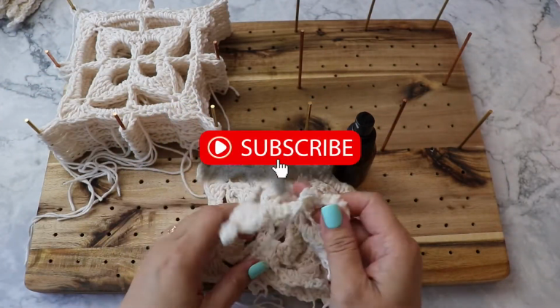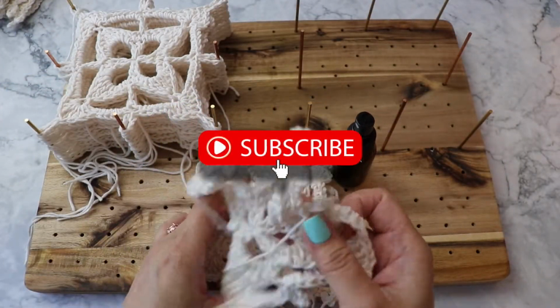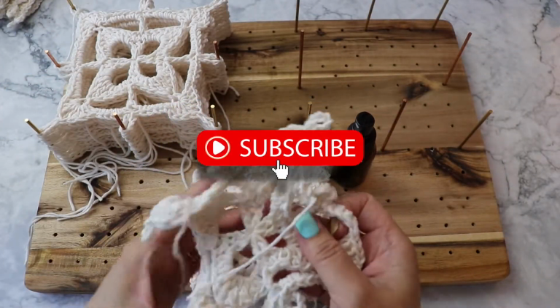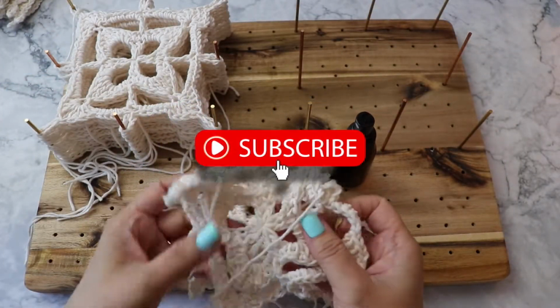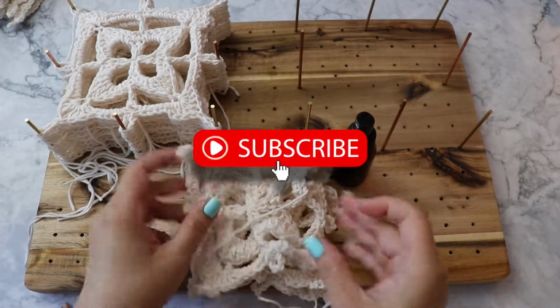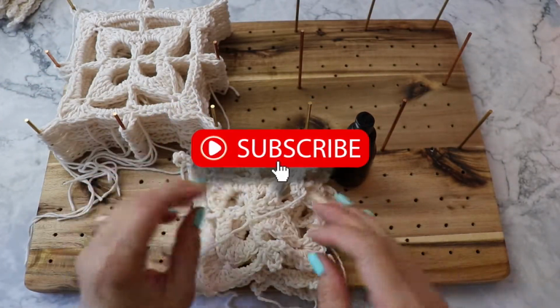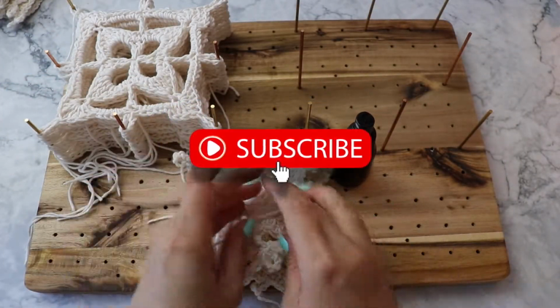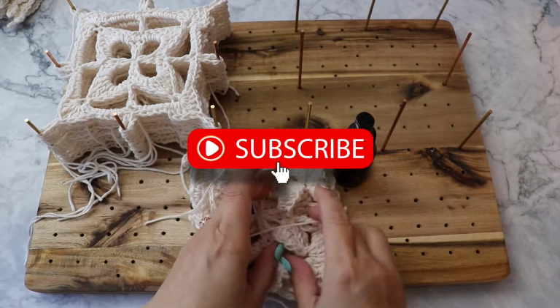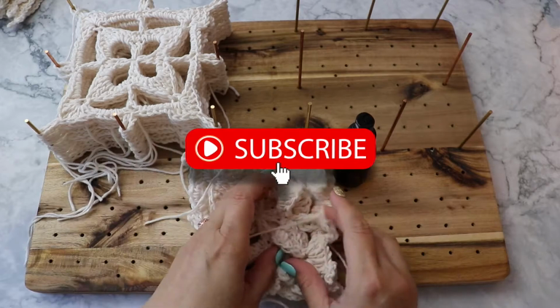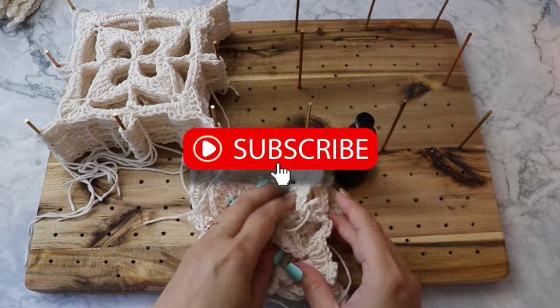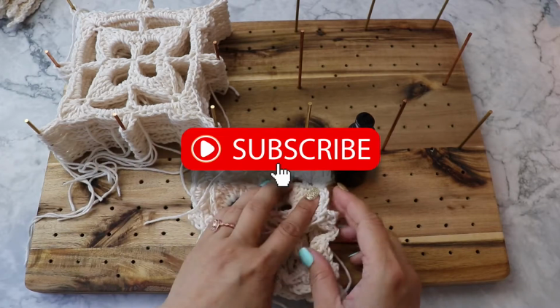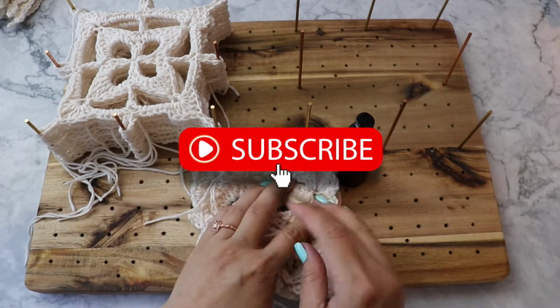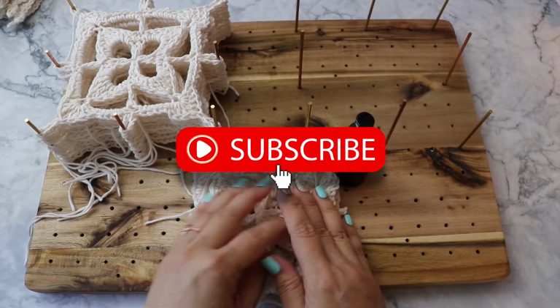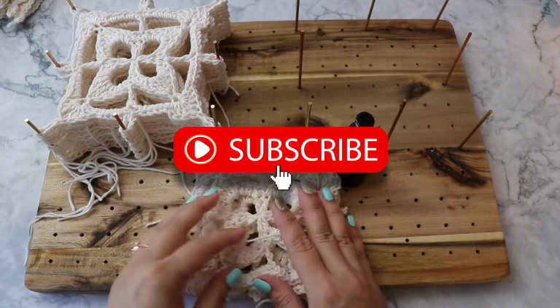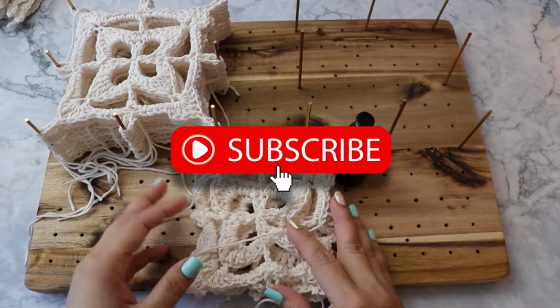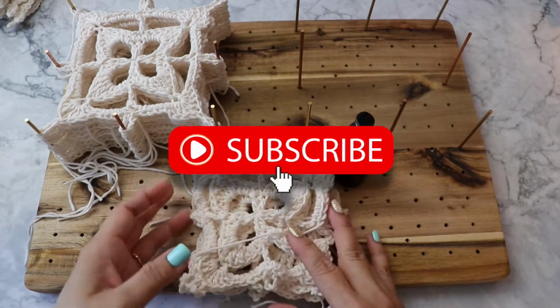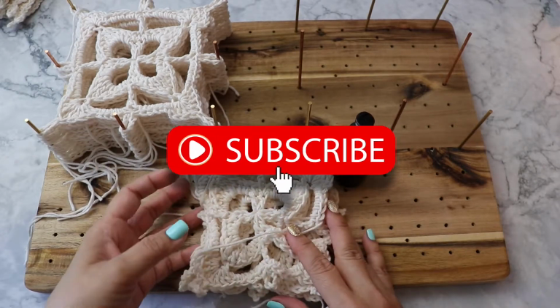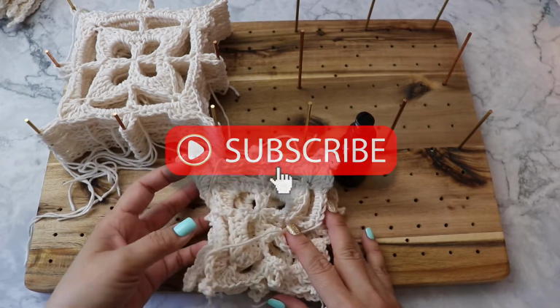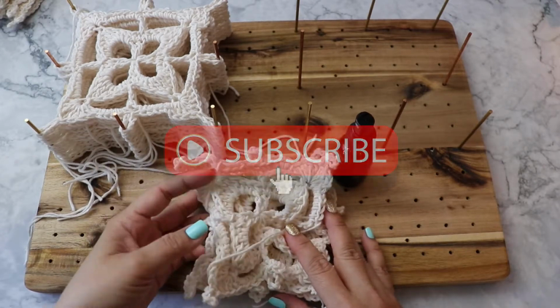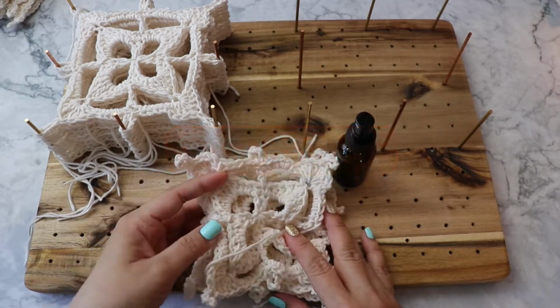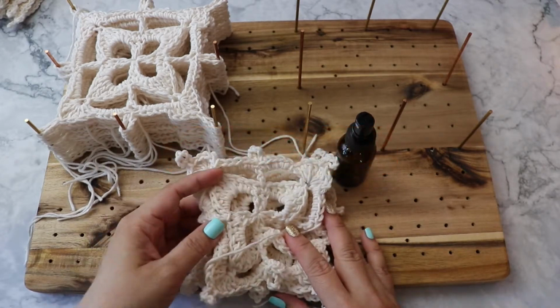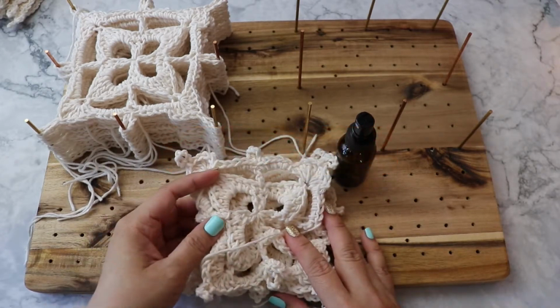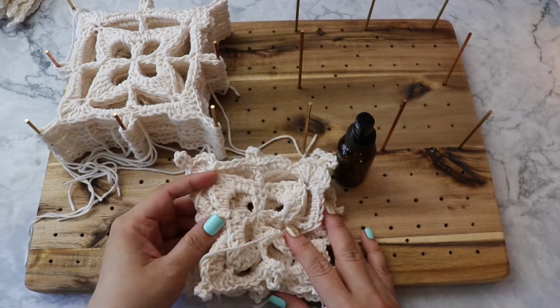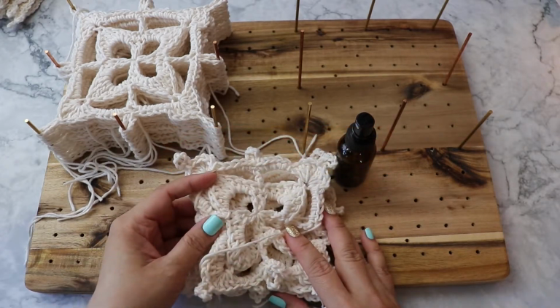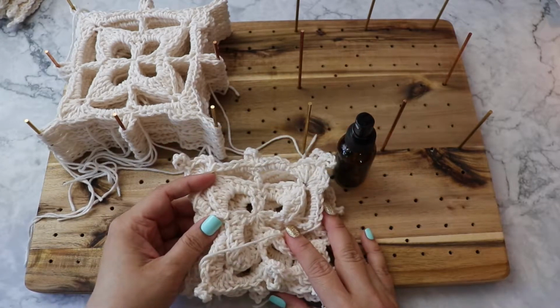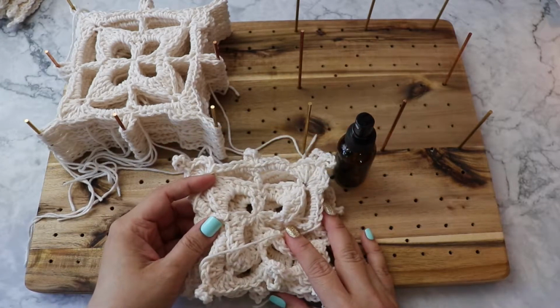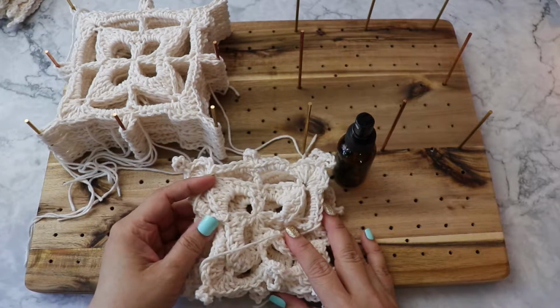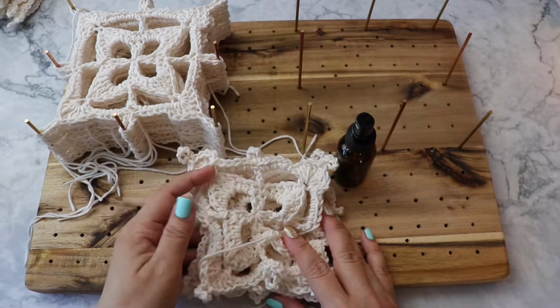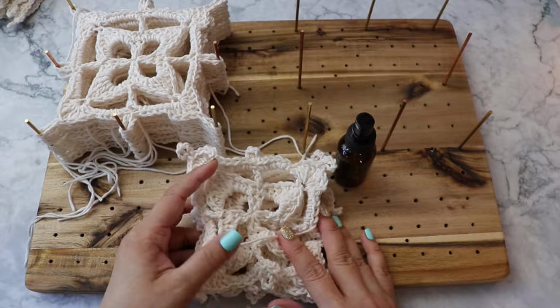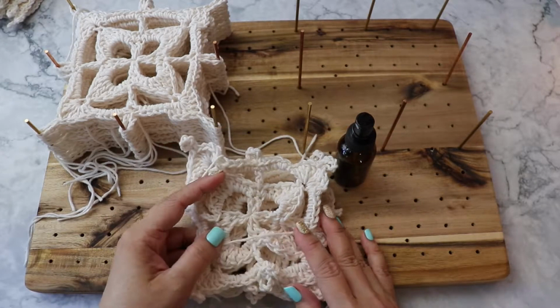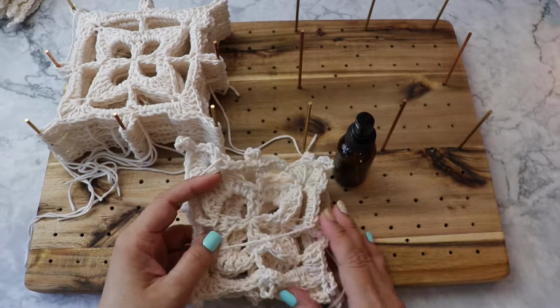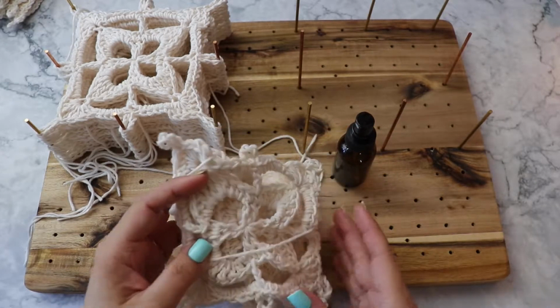Before we begin, if you haven't subscribed please hit that subscribe button and turn on your notifications so that you will be notified every time I post a video.